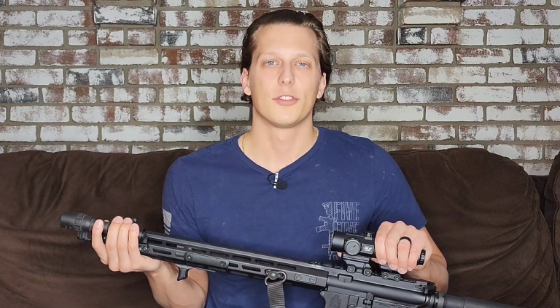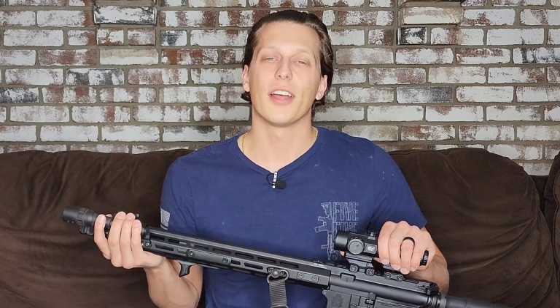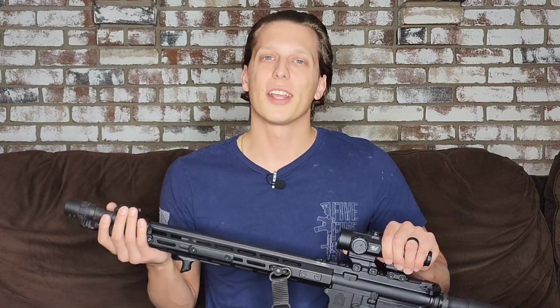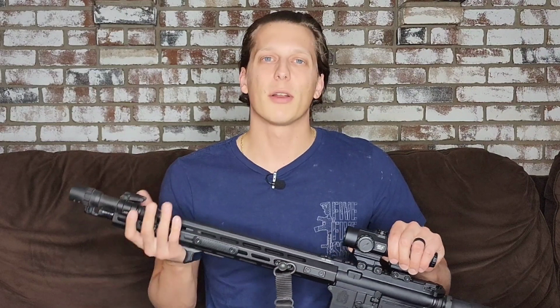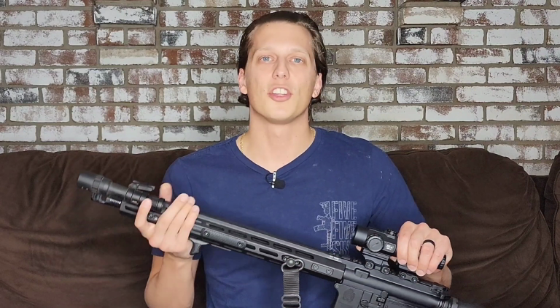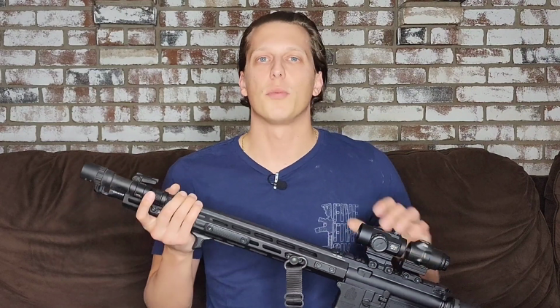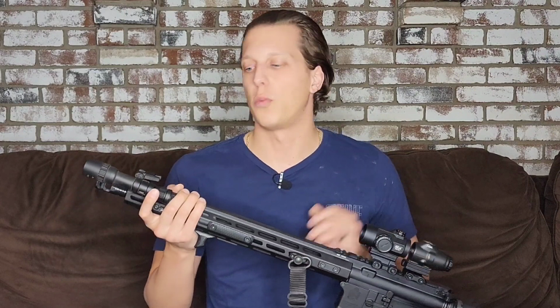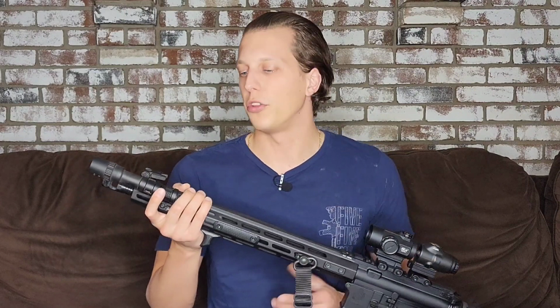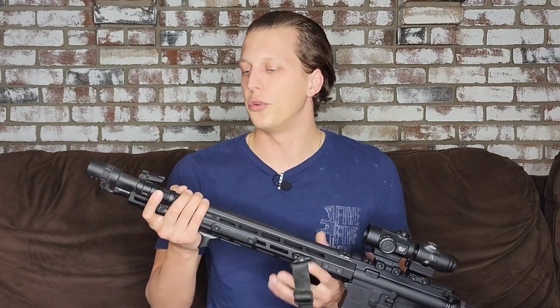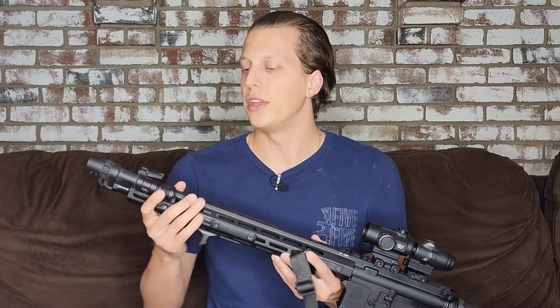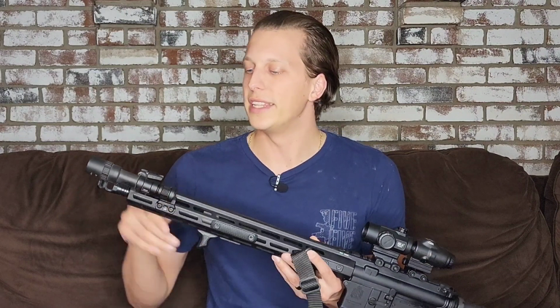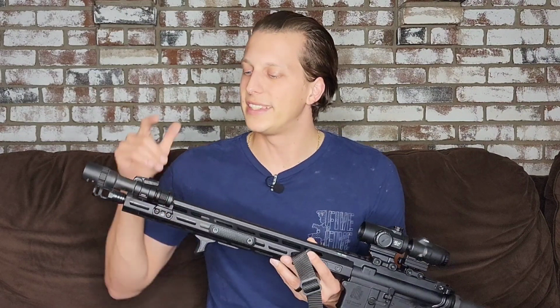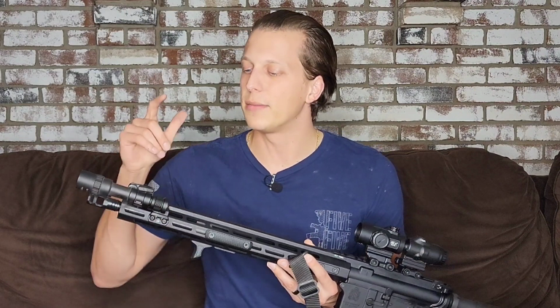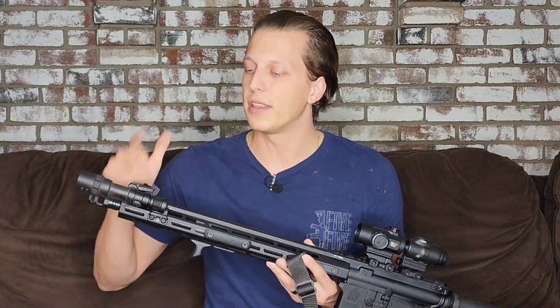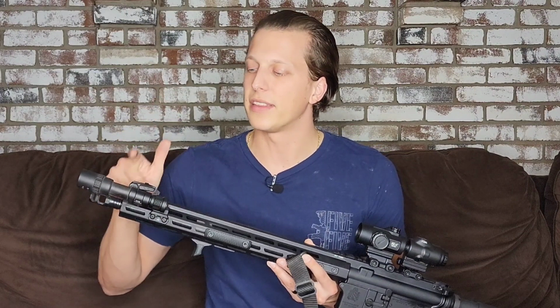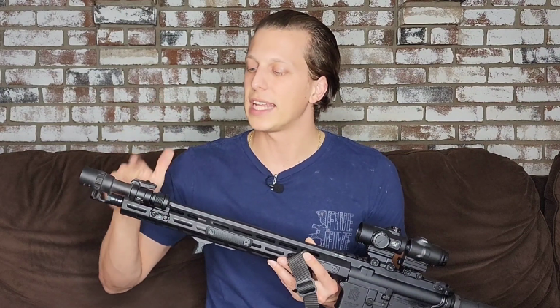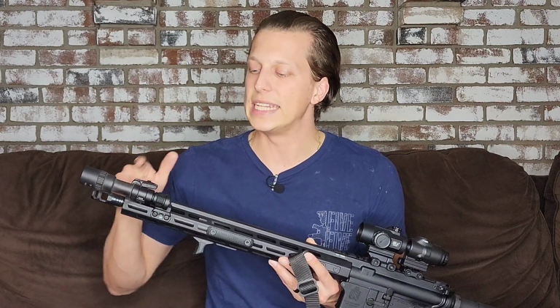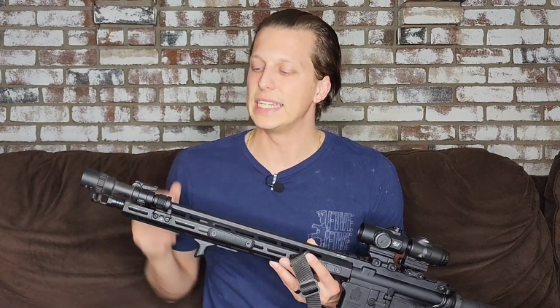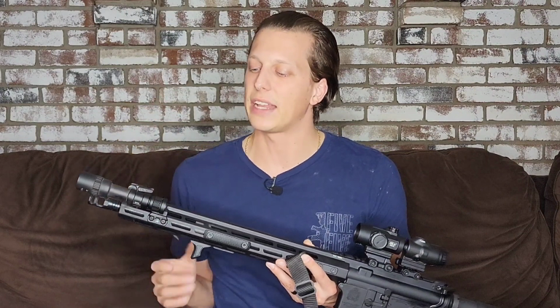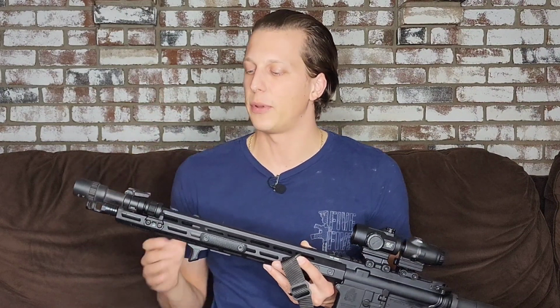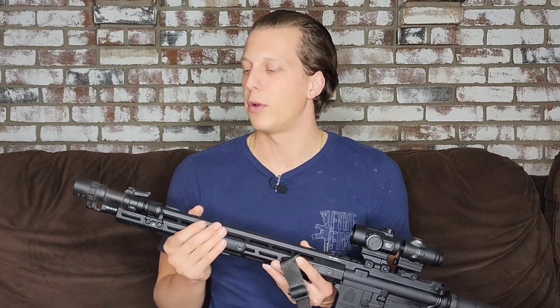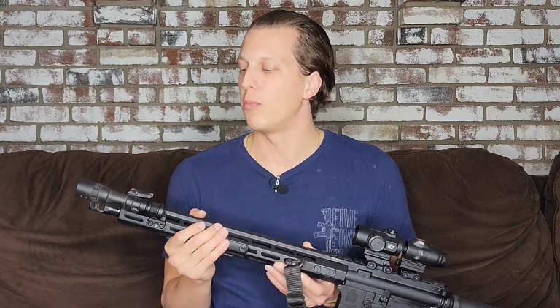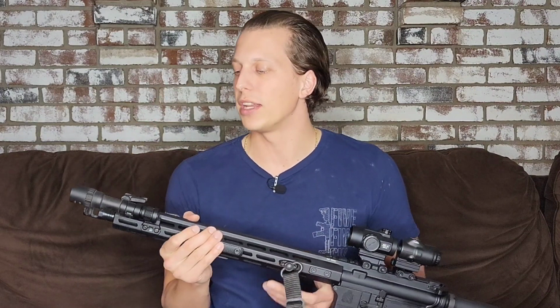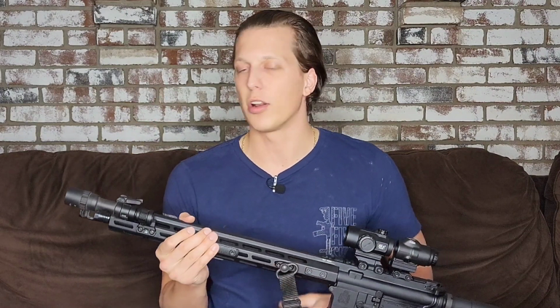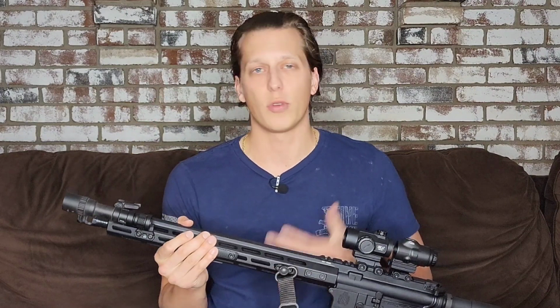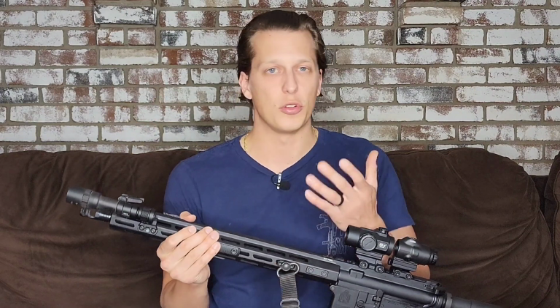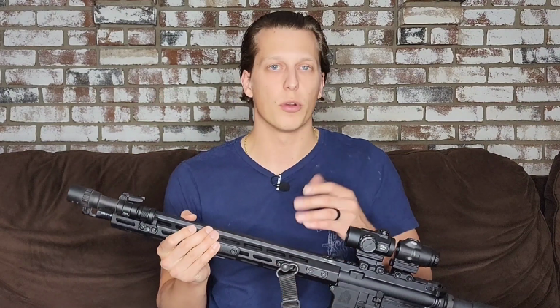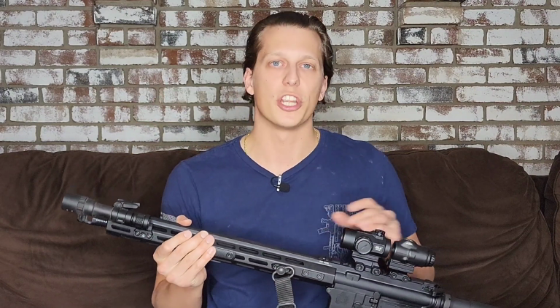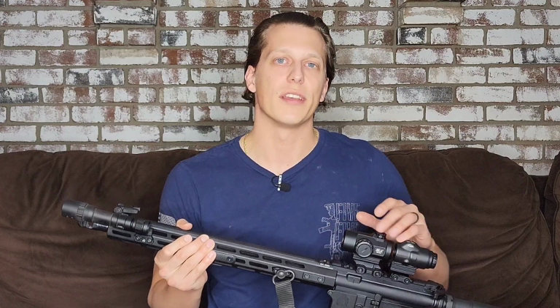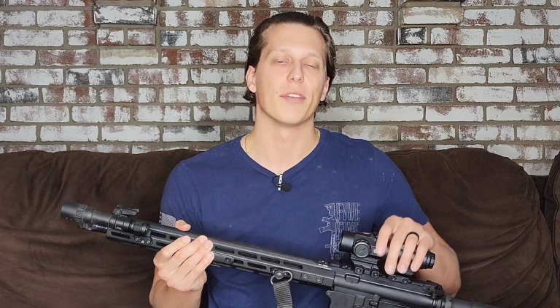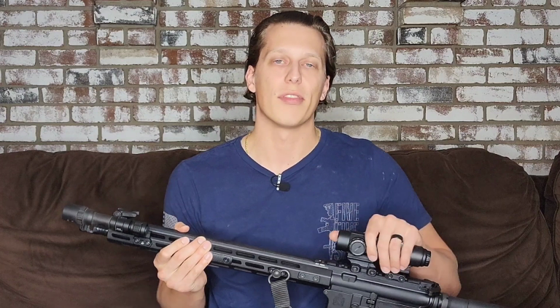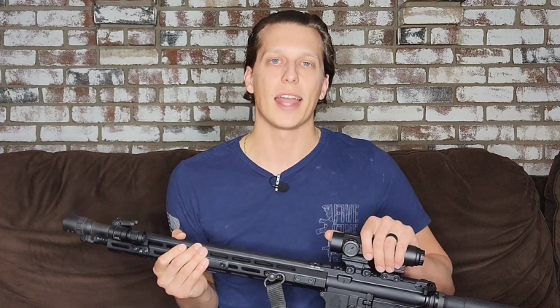Now let's get into my relationship with Welltool. They did send me this light — I did not spend my own money on it — so I do appreciate them for that.